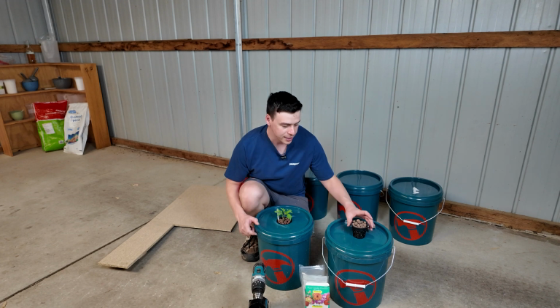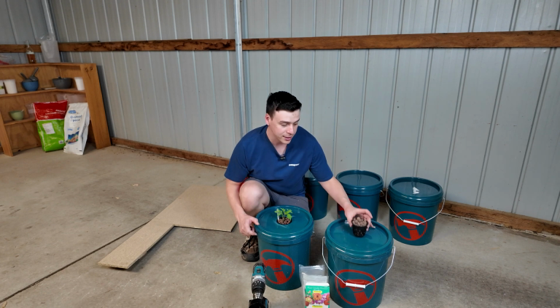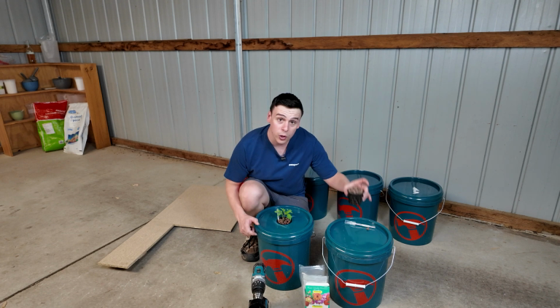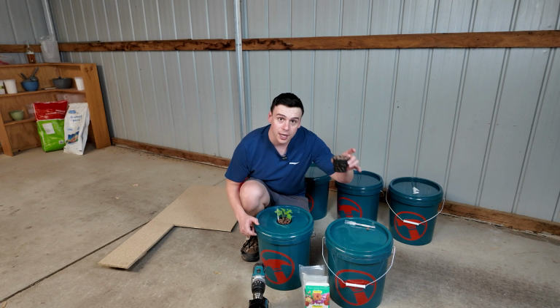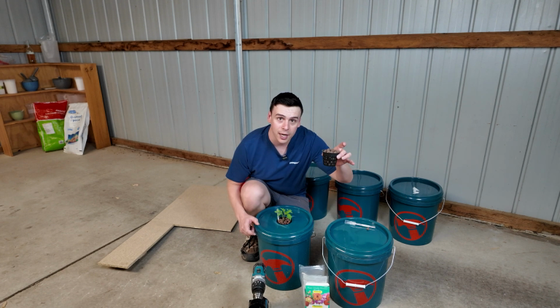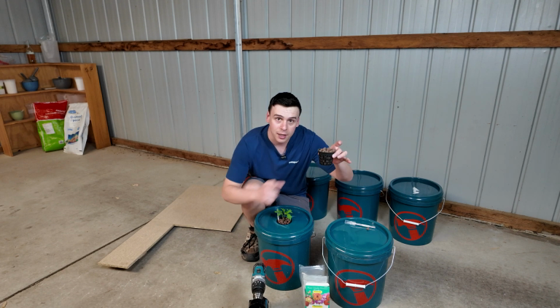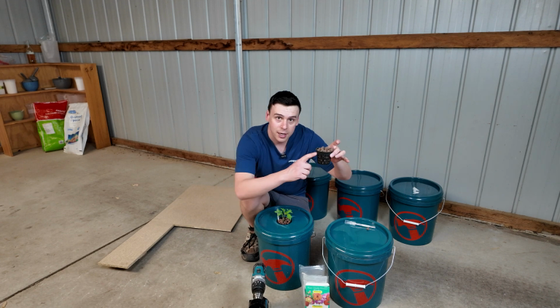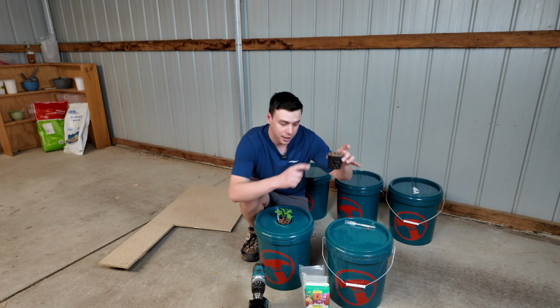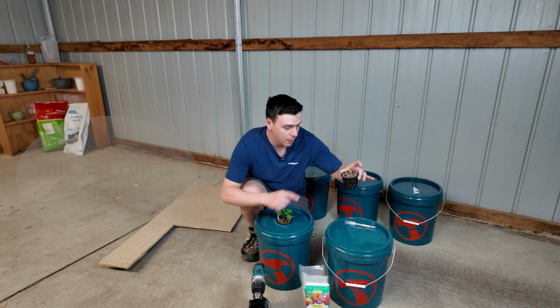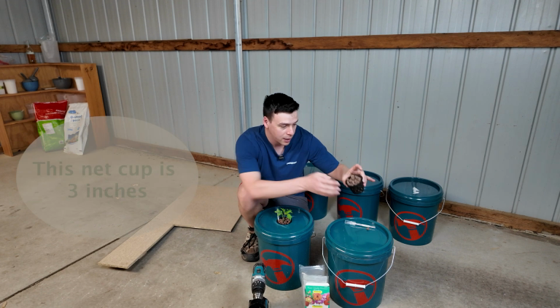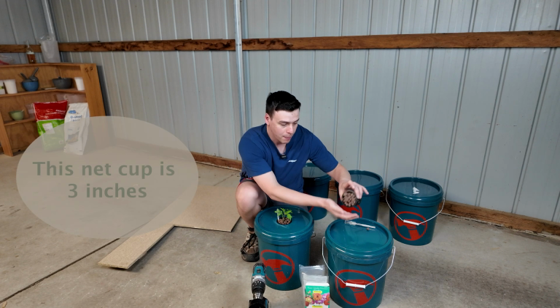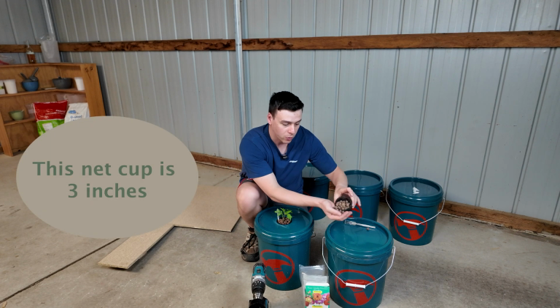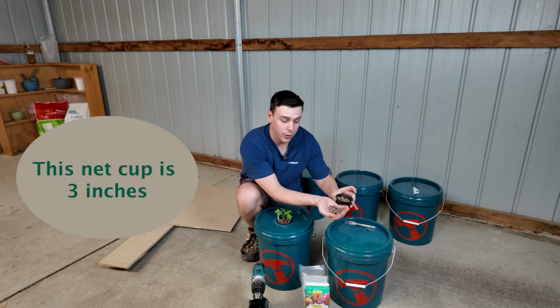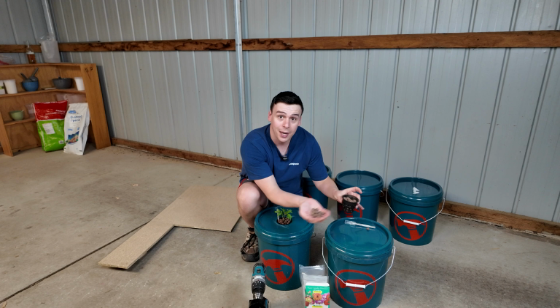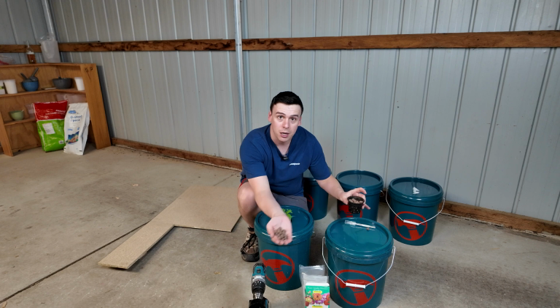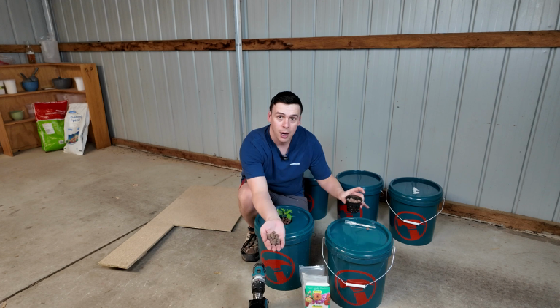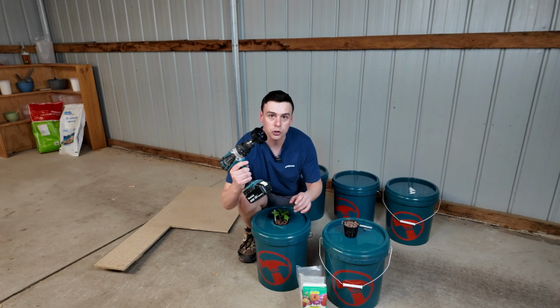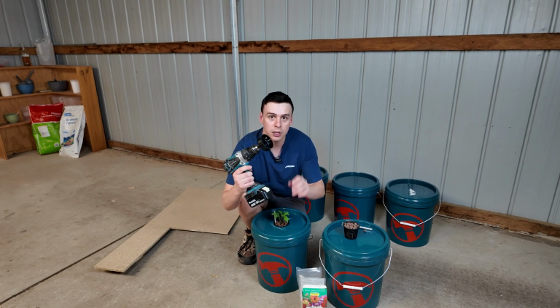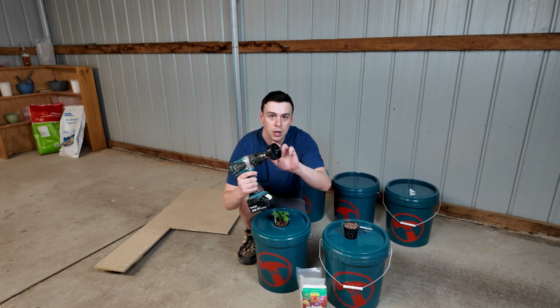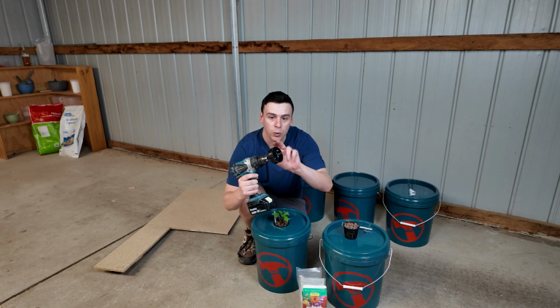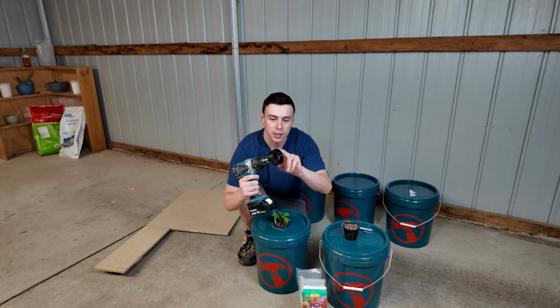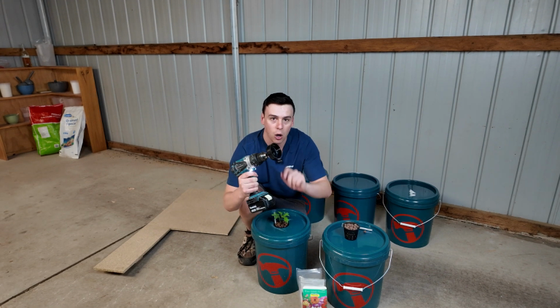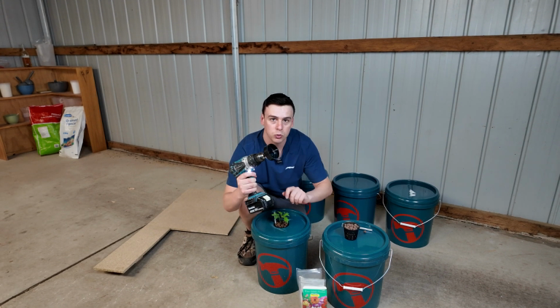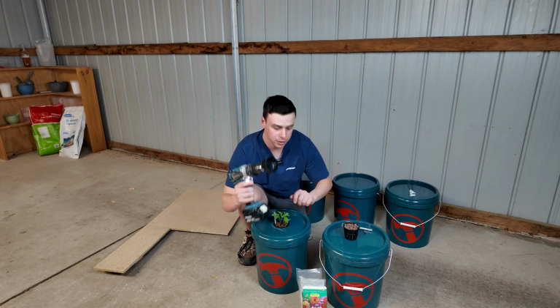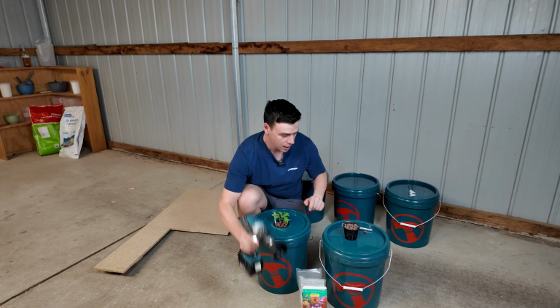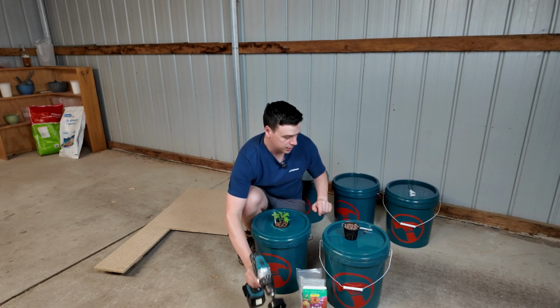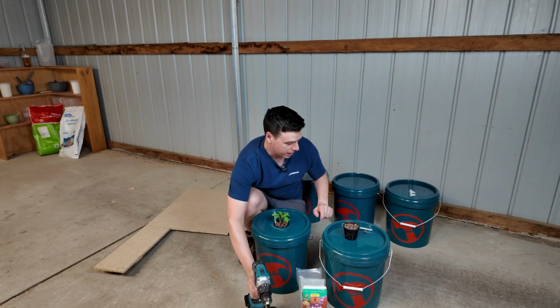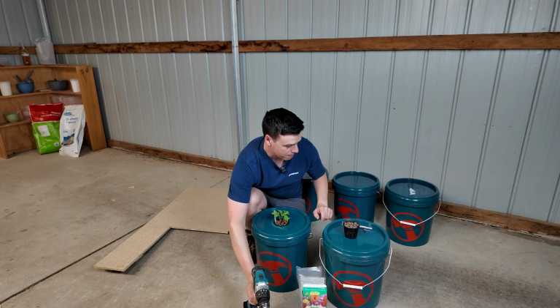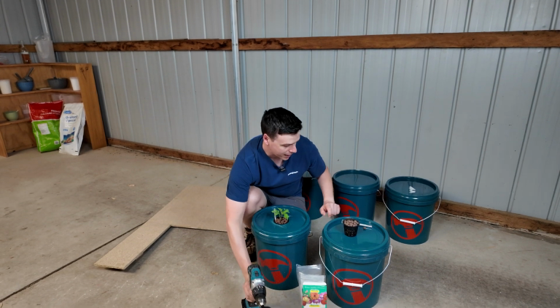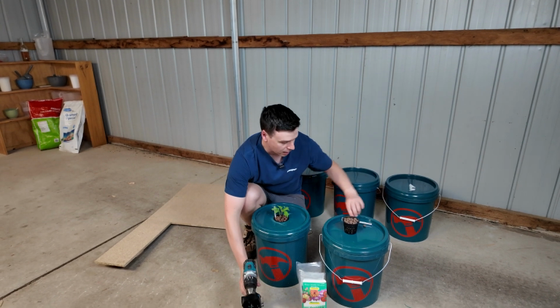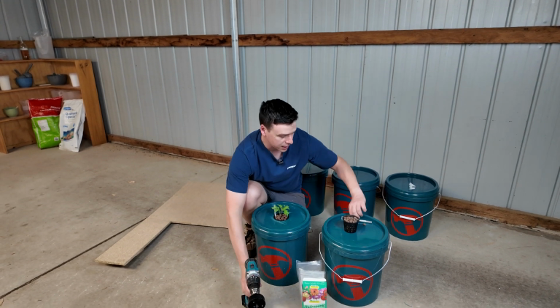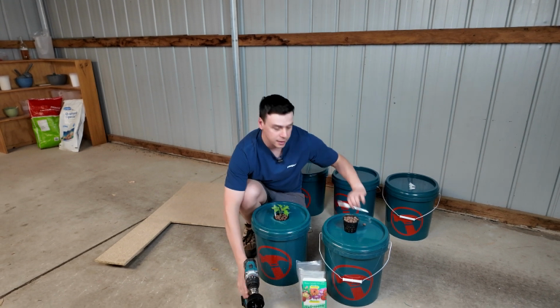So that's all you're going to need: a net cup, a growing medium, and a drill with a hole drill bit so we can make the cup-sized hole.